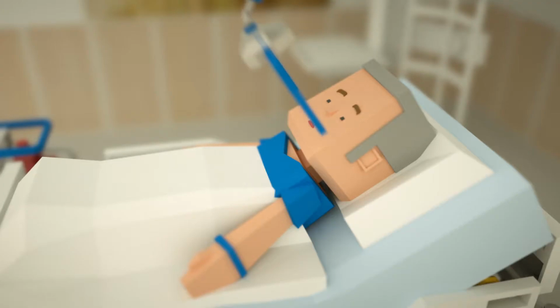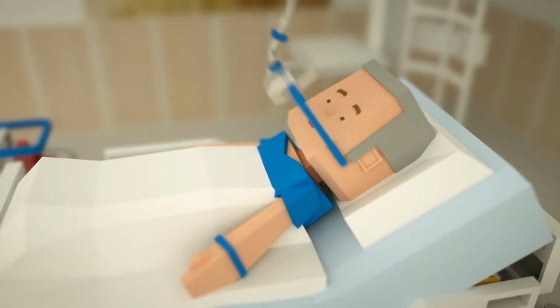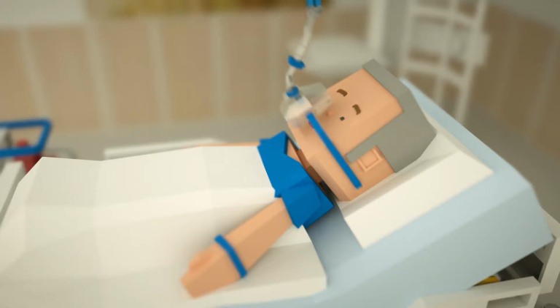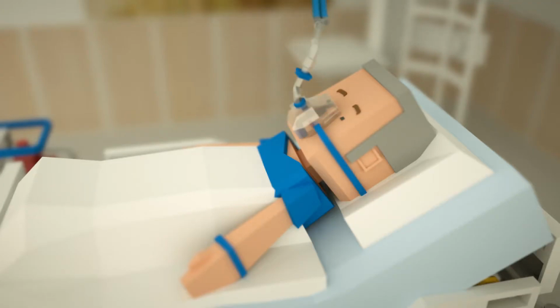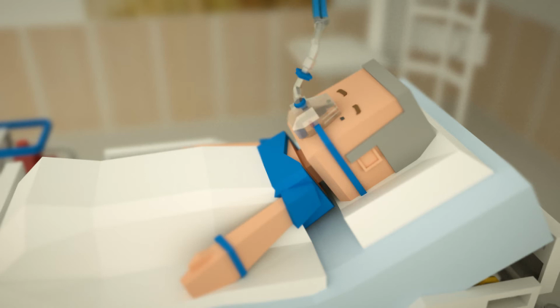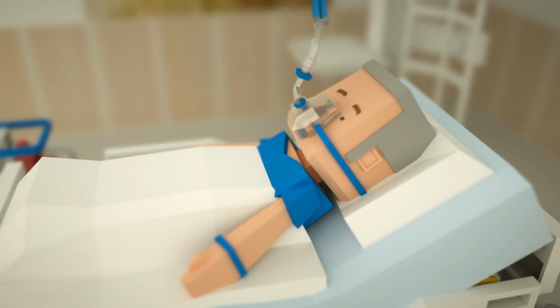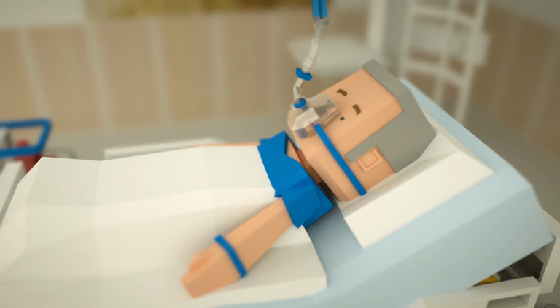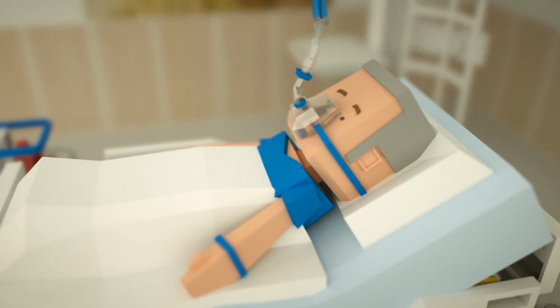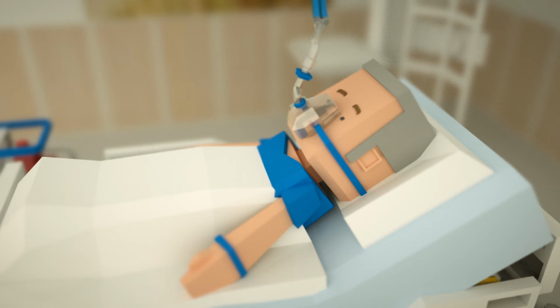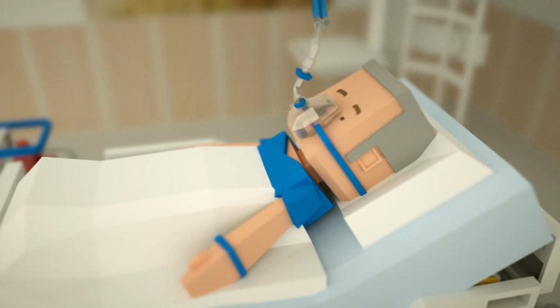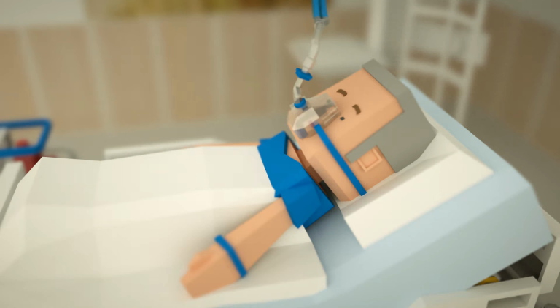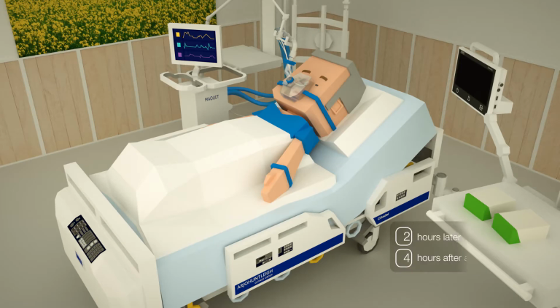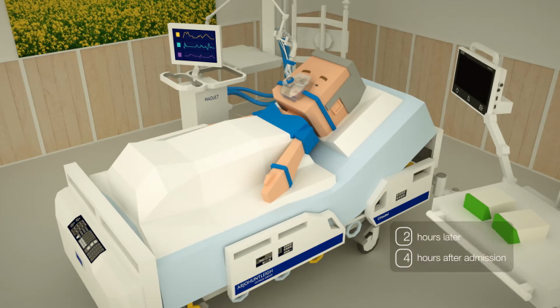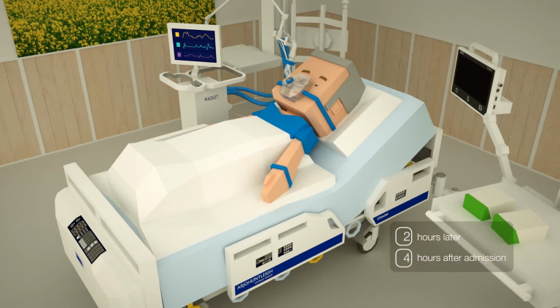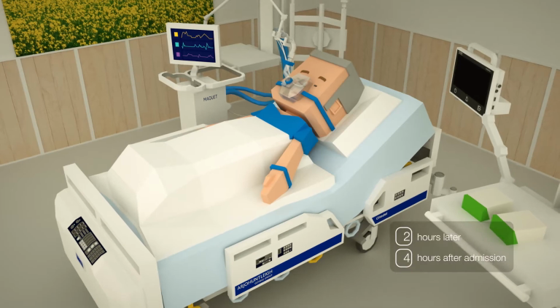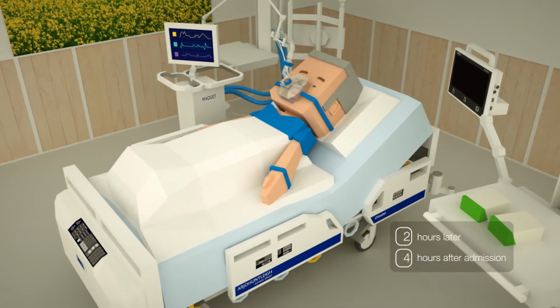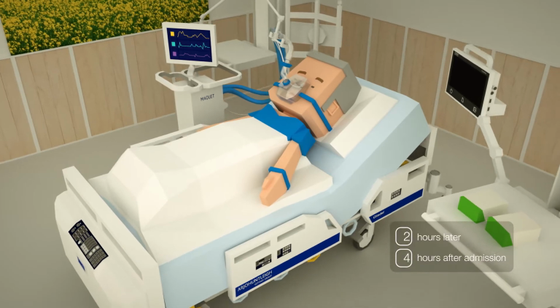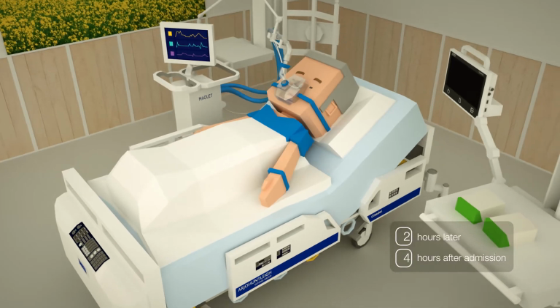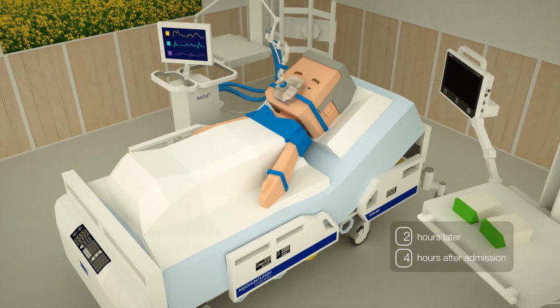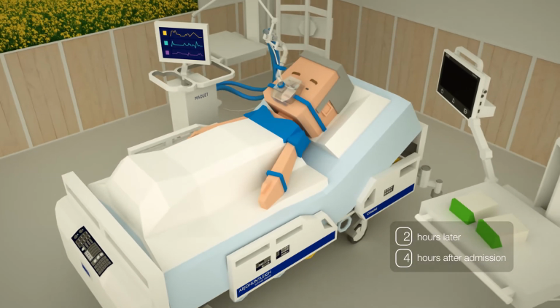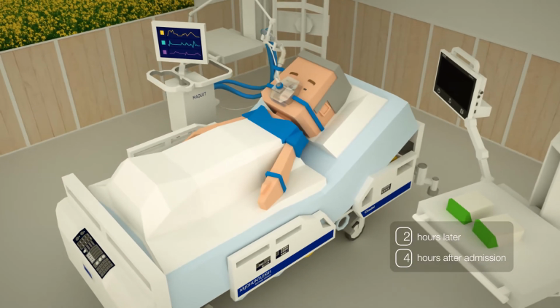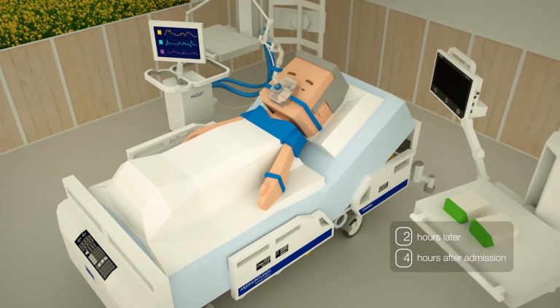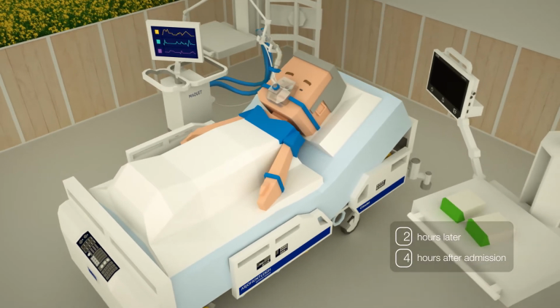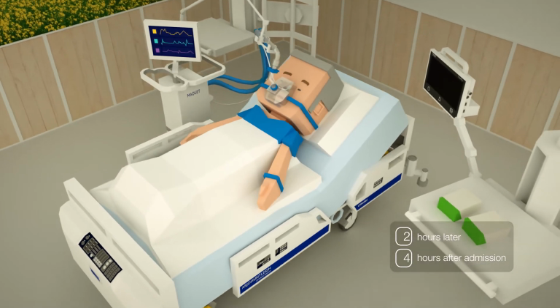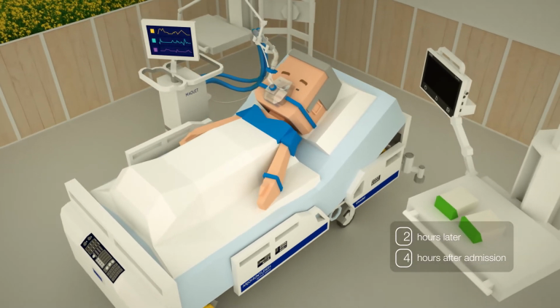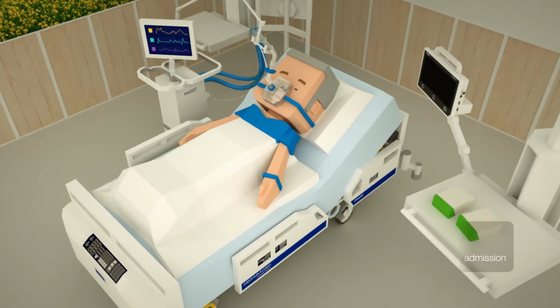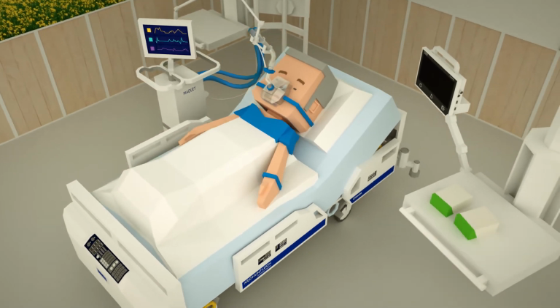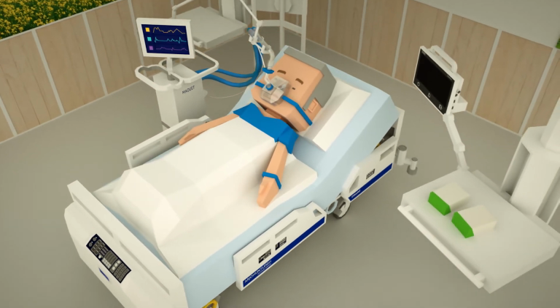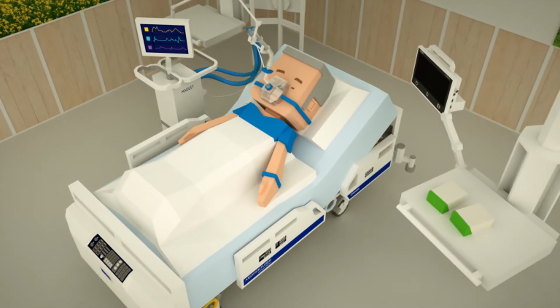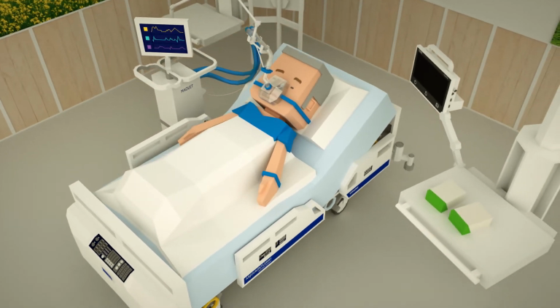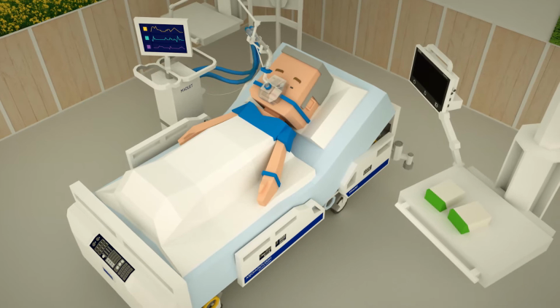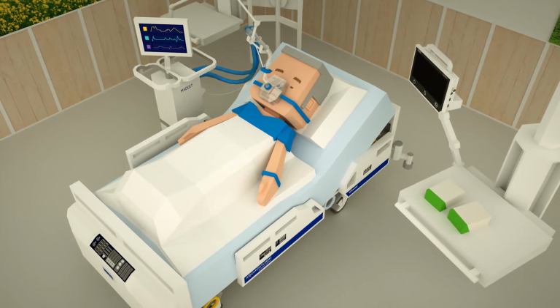Non-invasive ventilation is initiated for close to an hour using our Servo-U ventilation system.